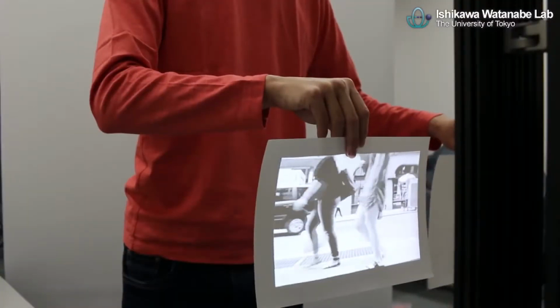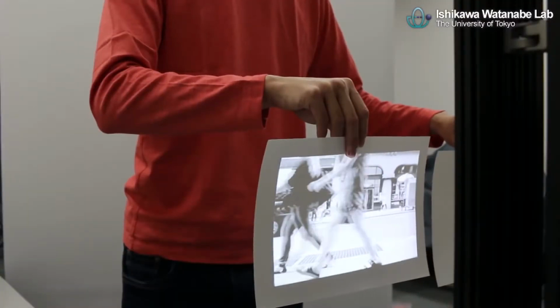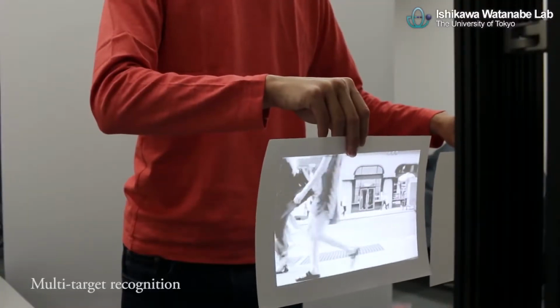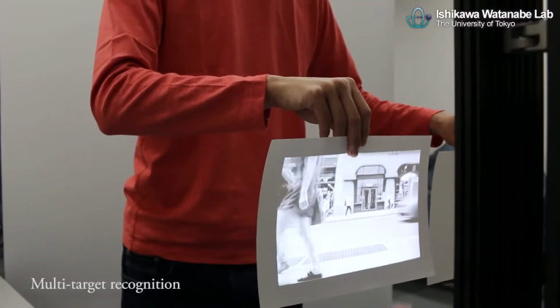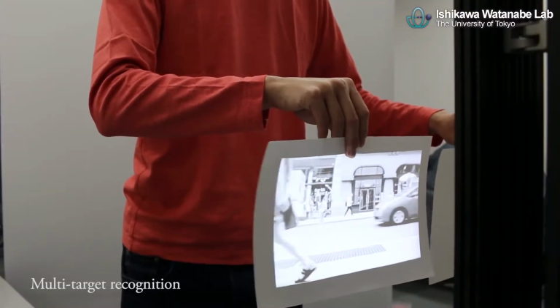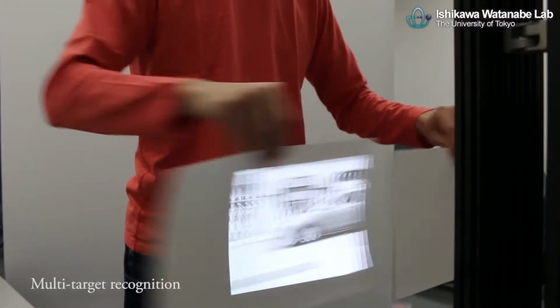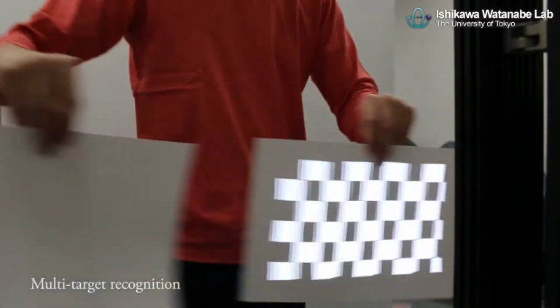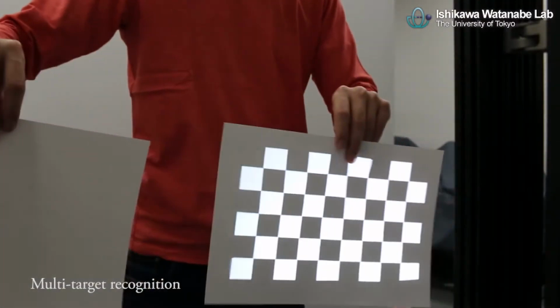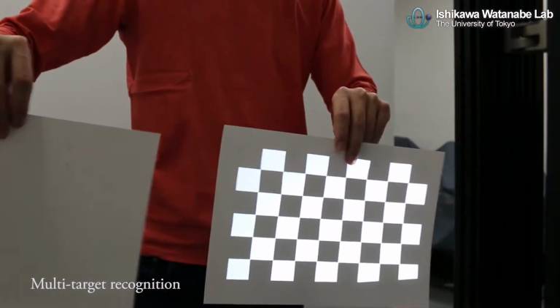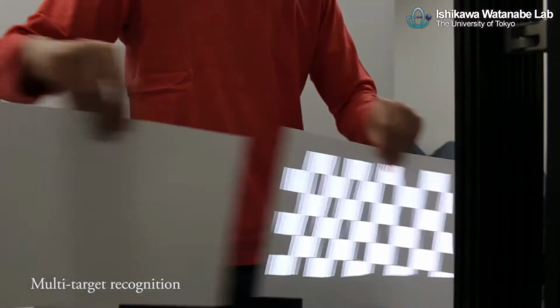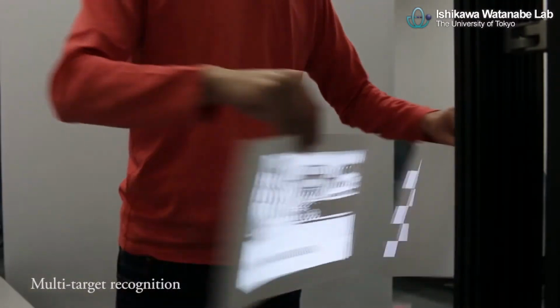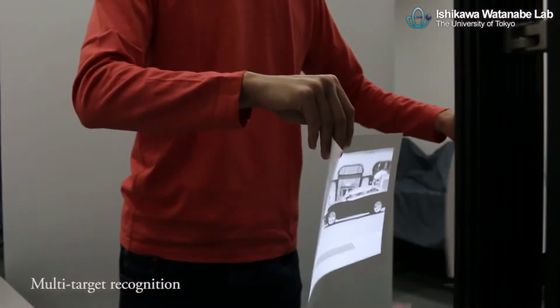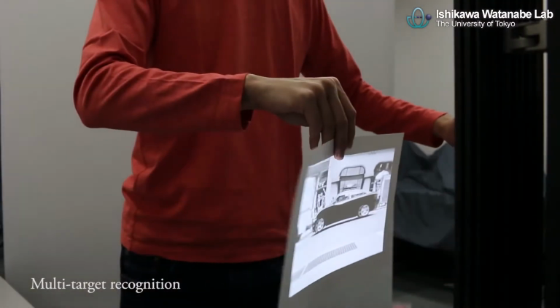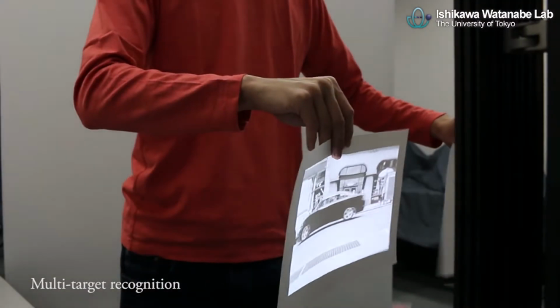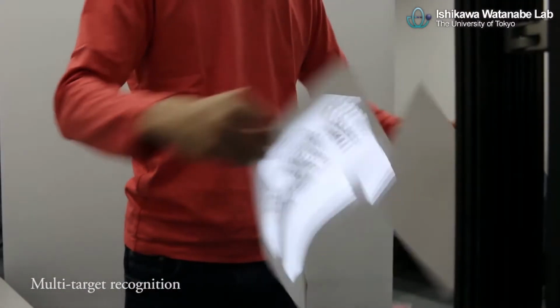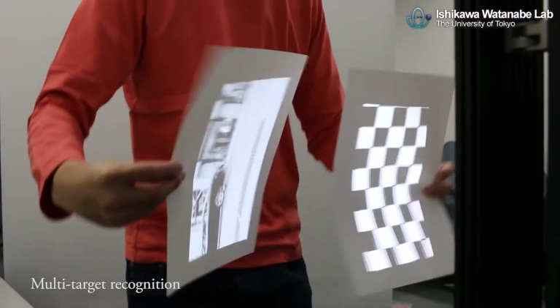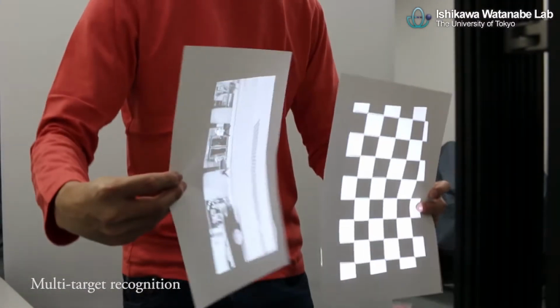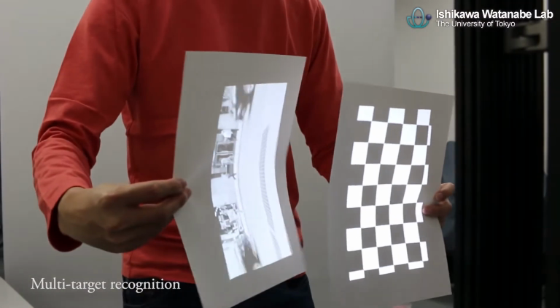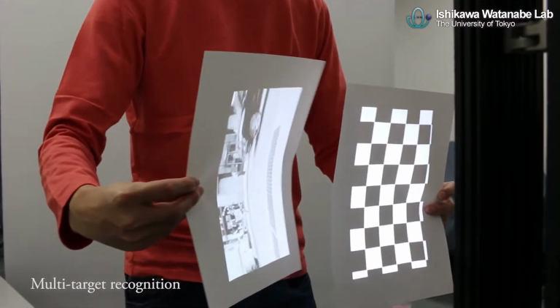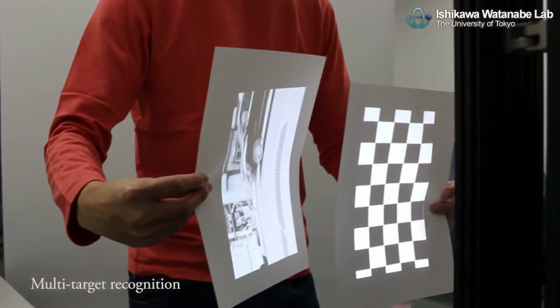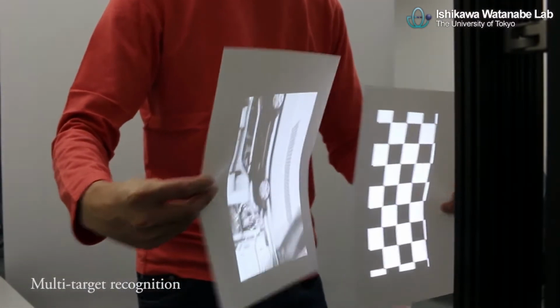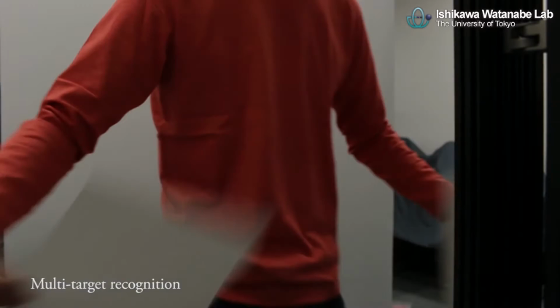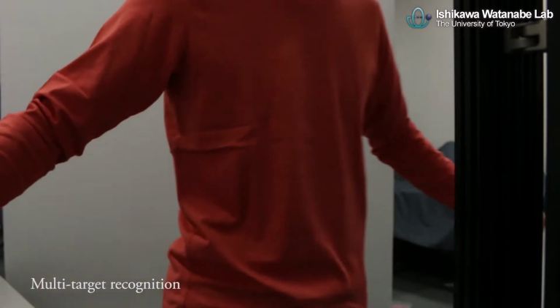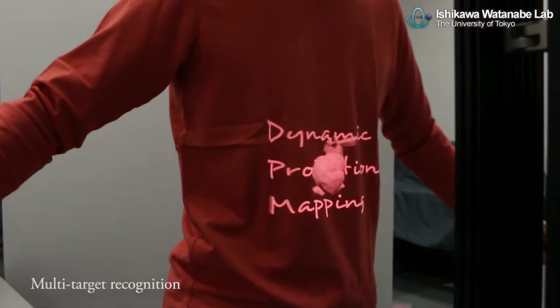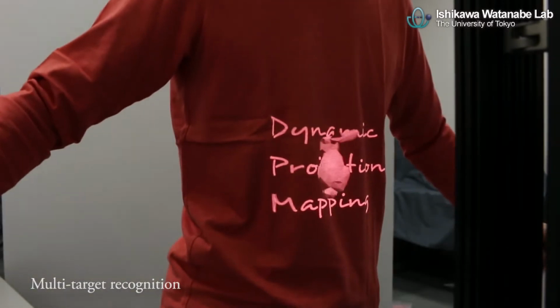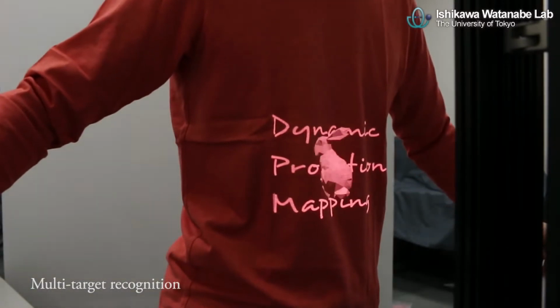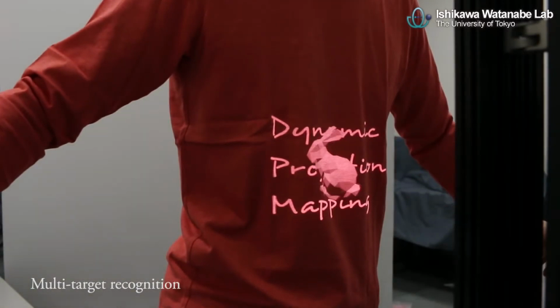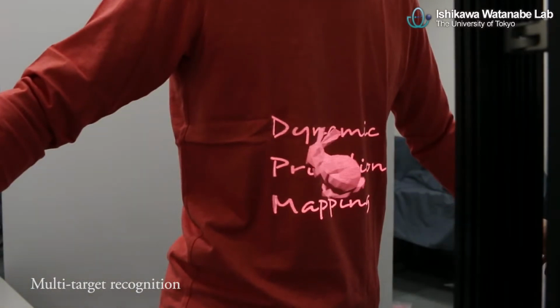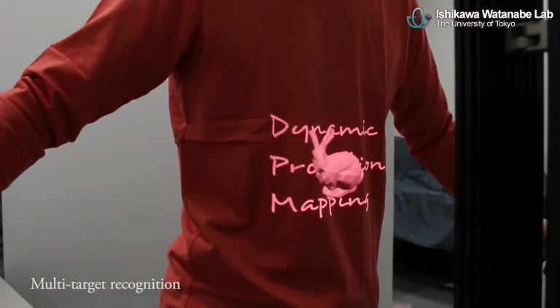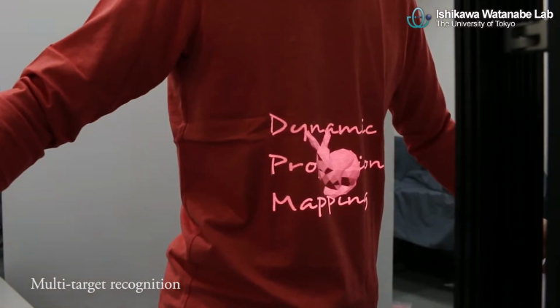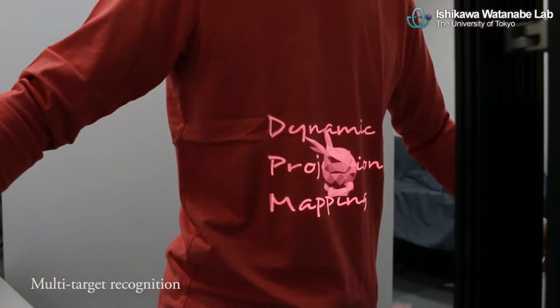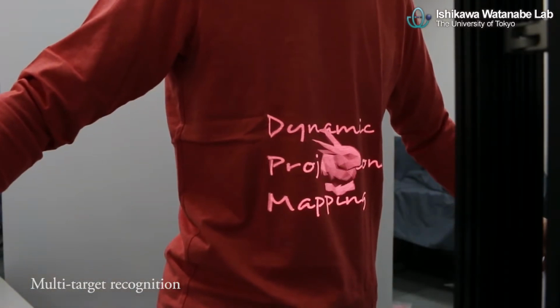In addition, our system can distinguish multiple targets and project different images based on the marker recognition.